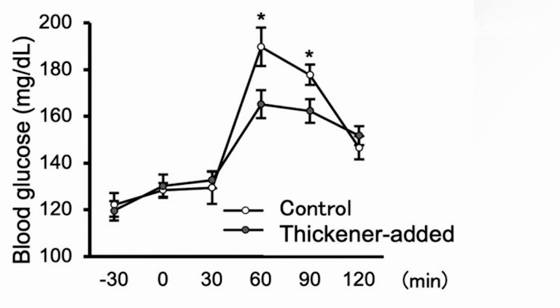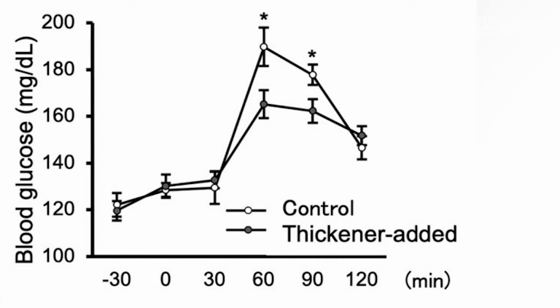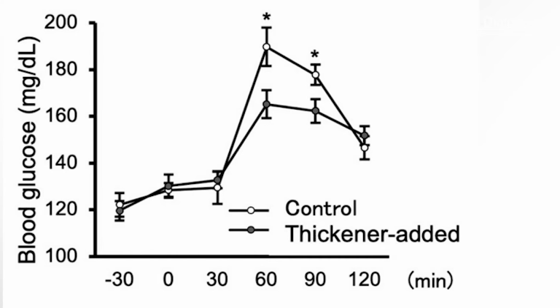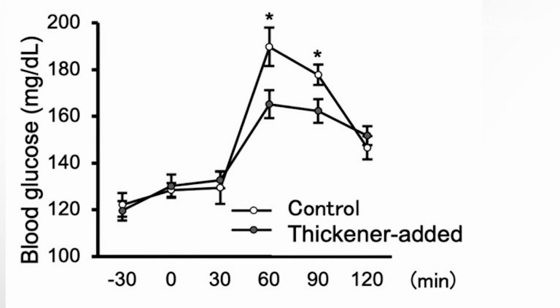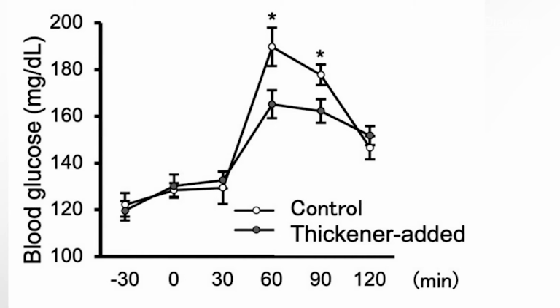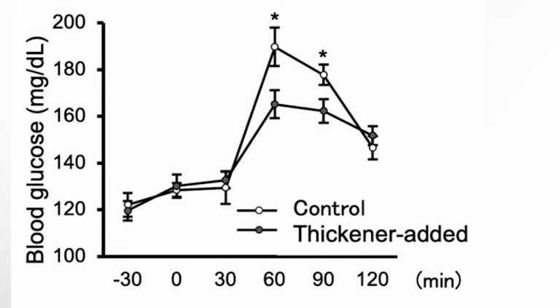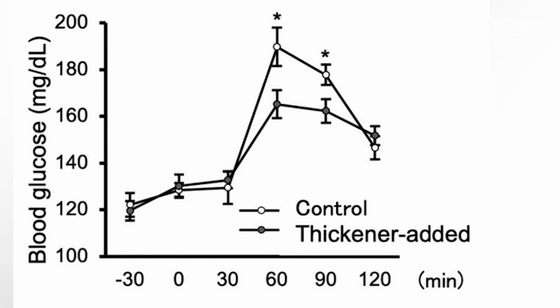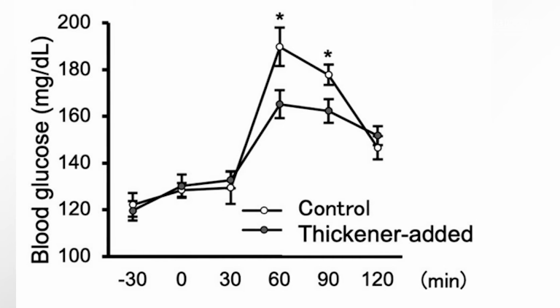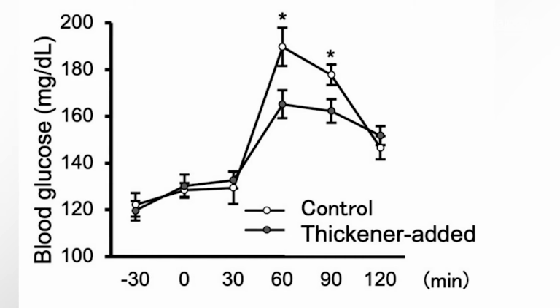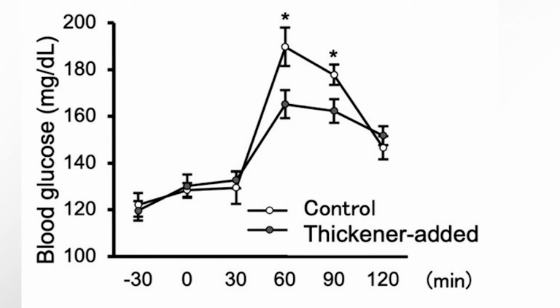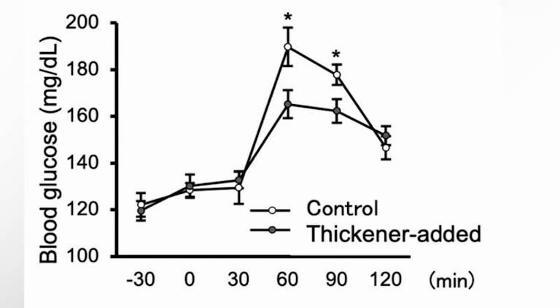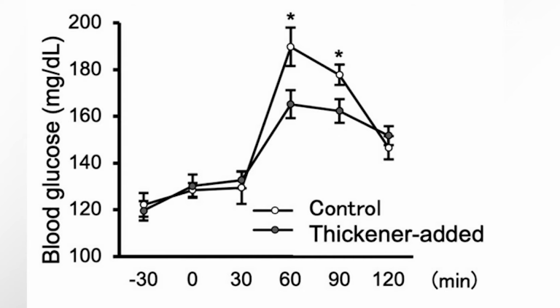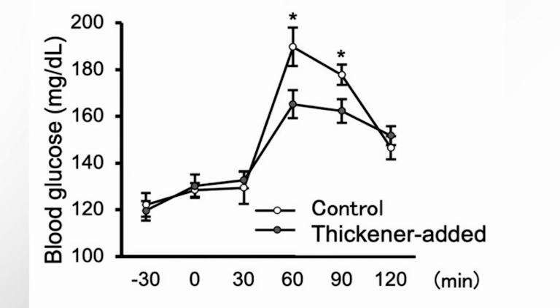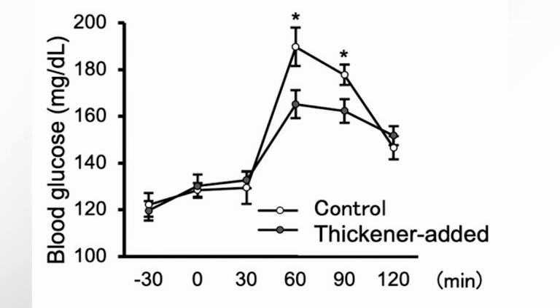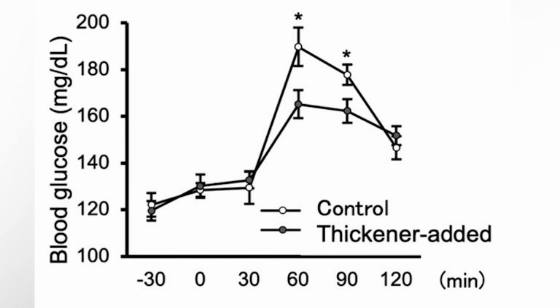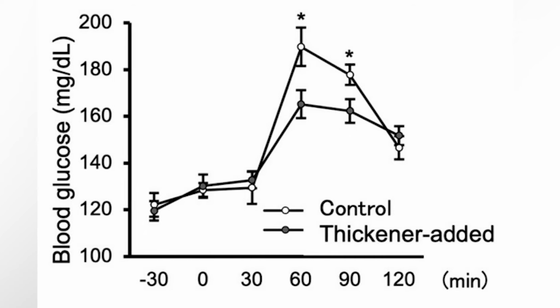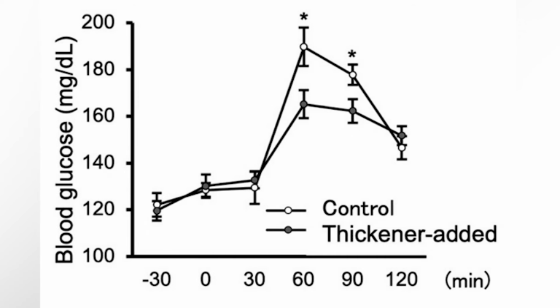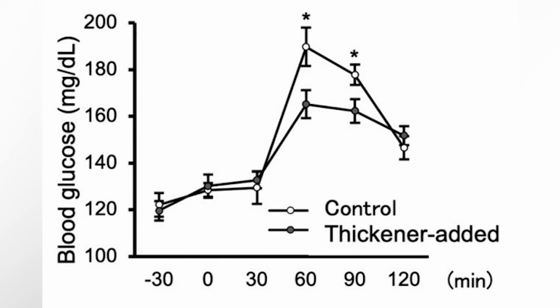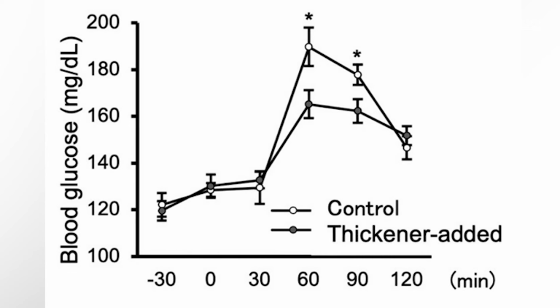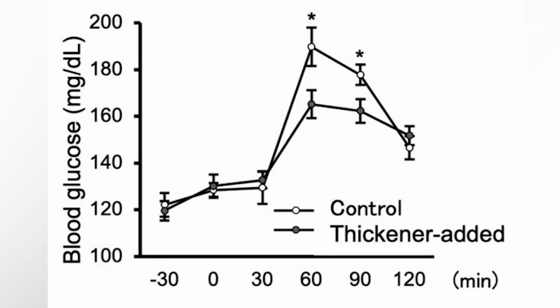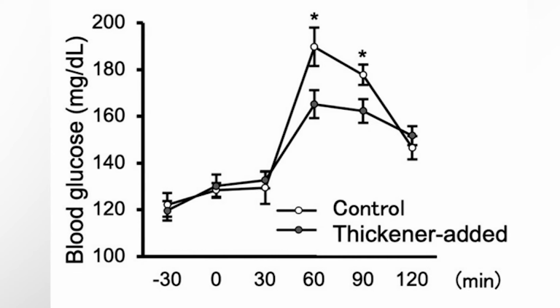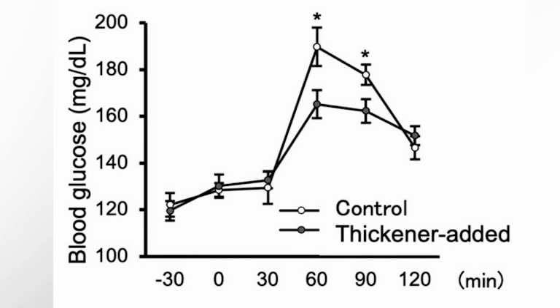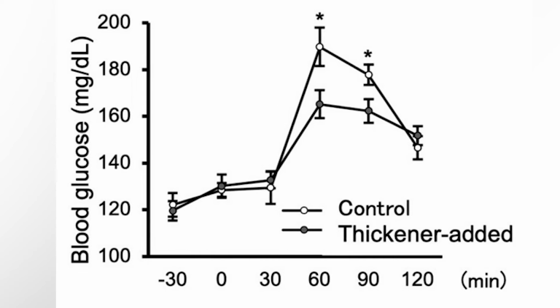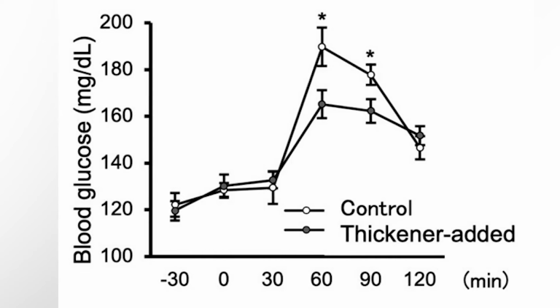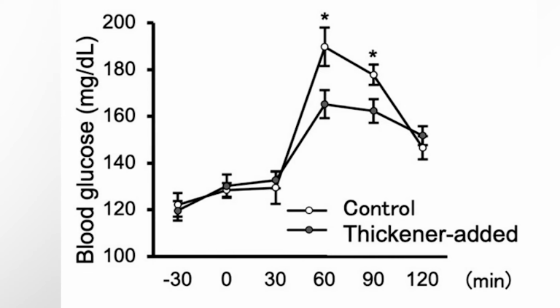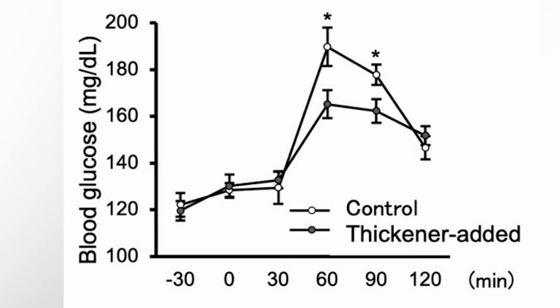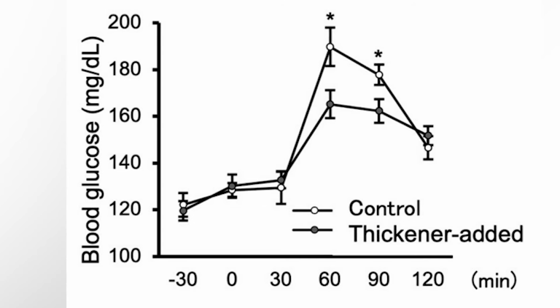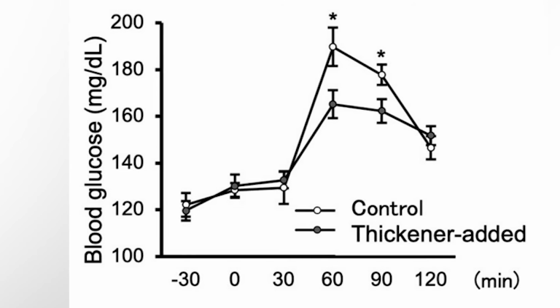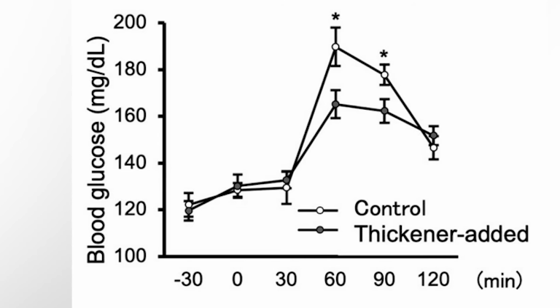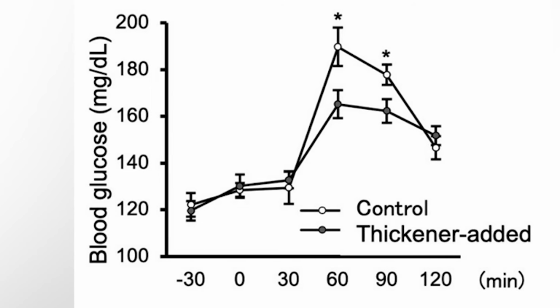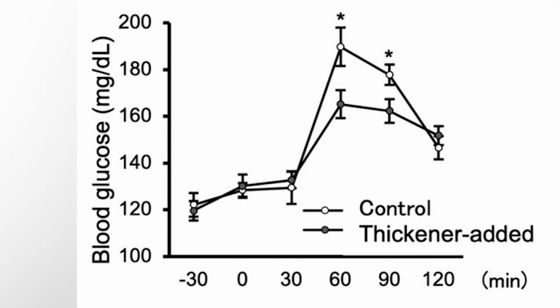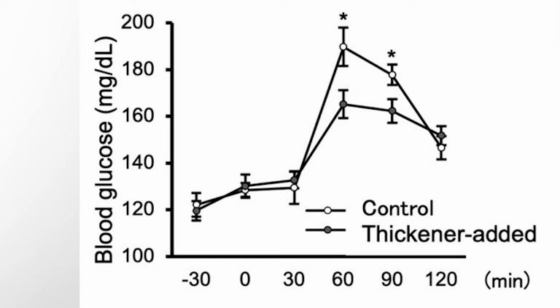Results showed that blood glucose levels at 60 and 90 minutes after being given glucose were significantly lower in rats given thickened liquid.